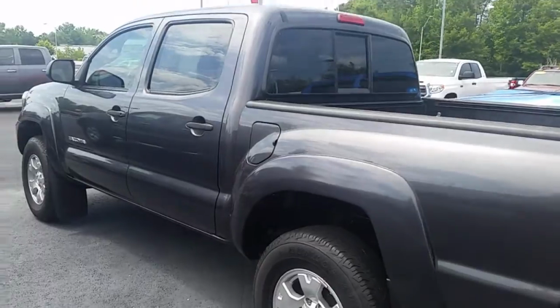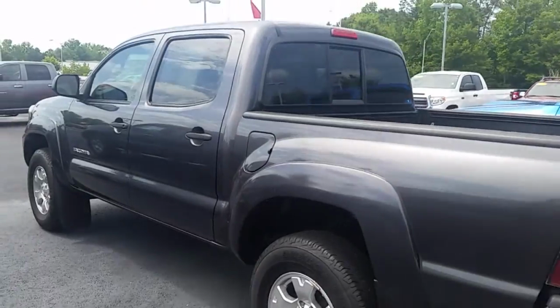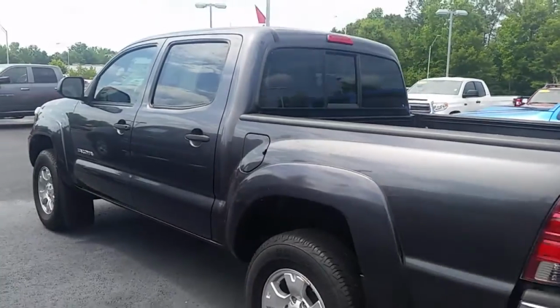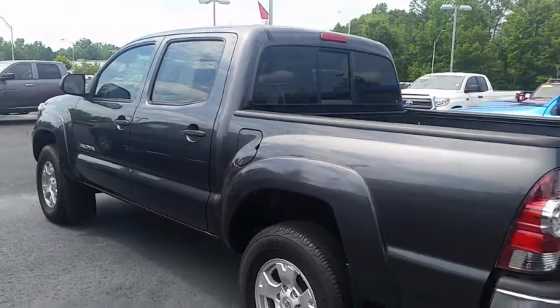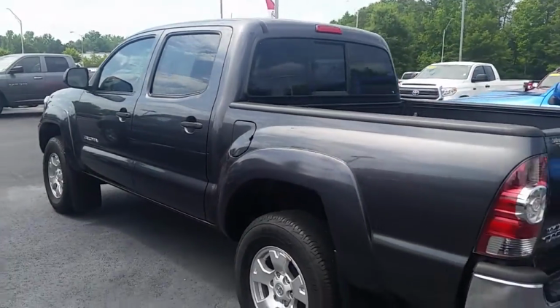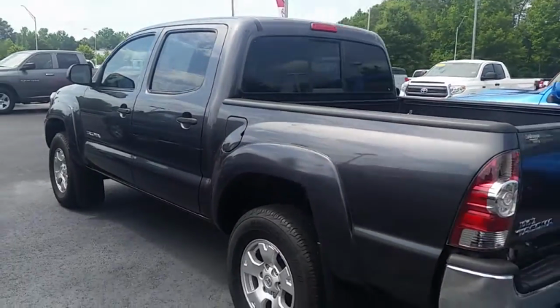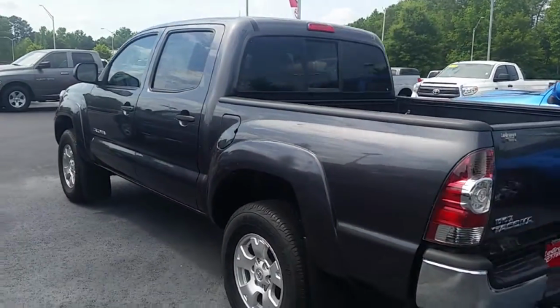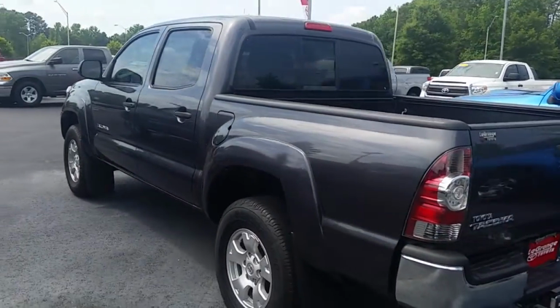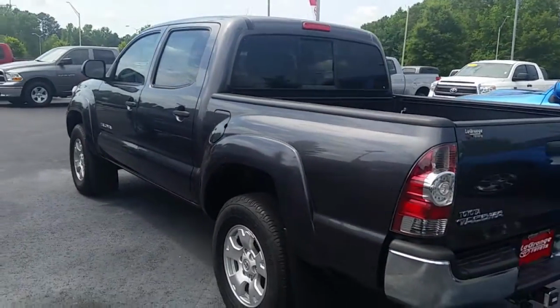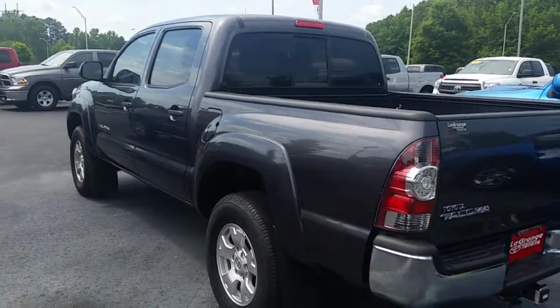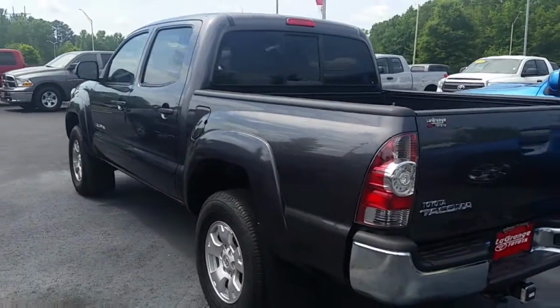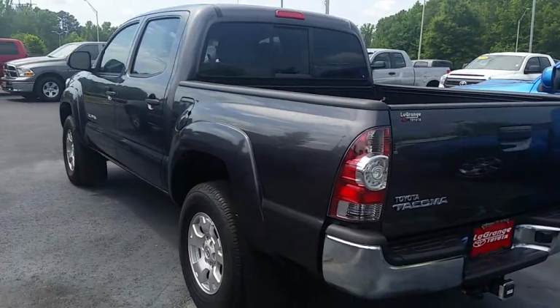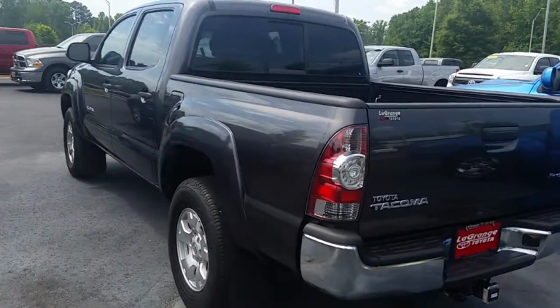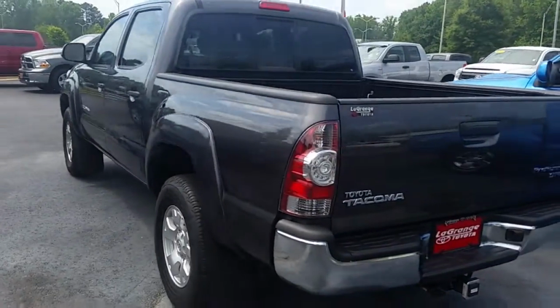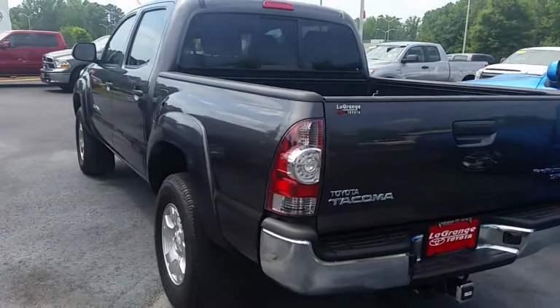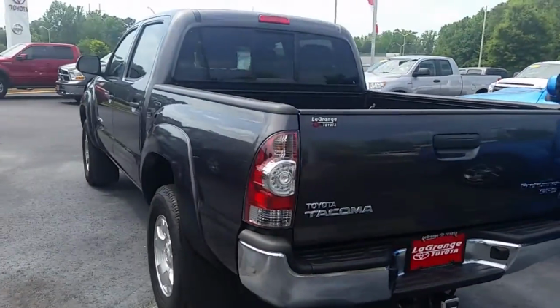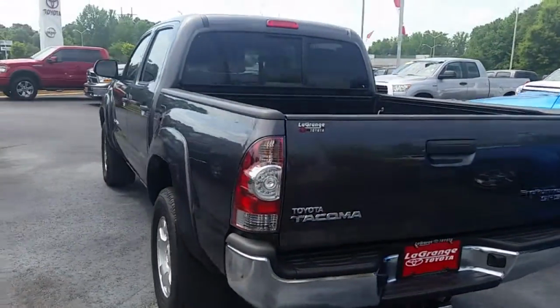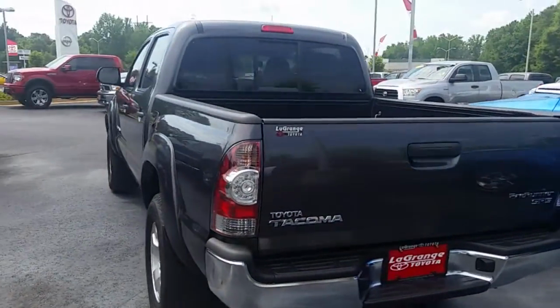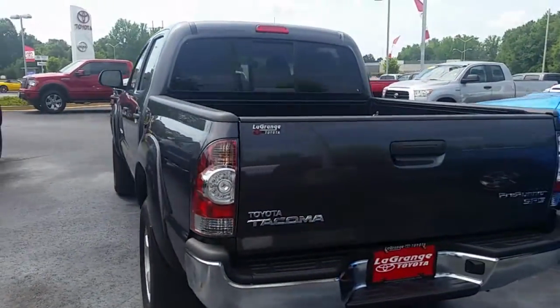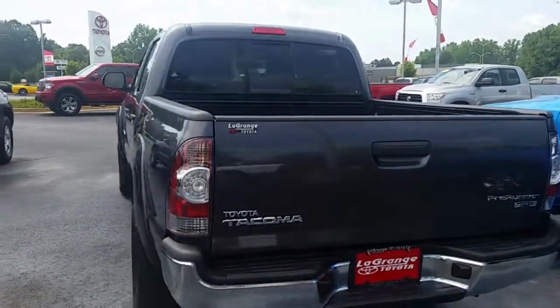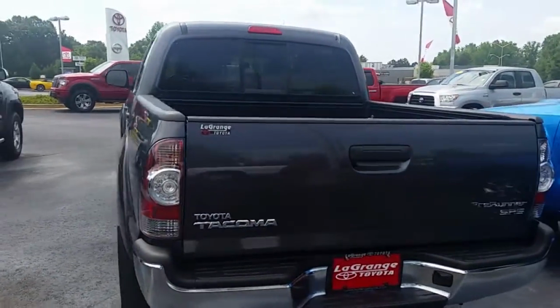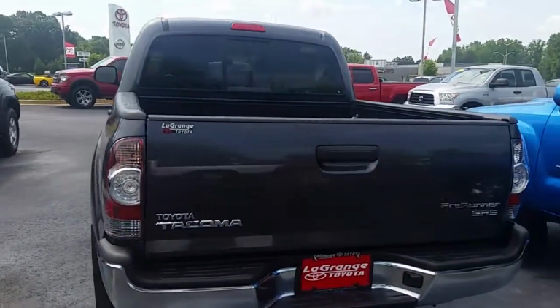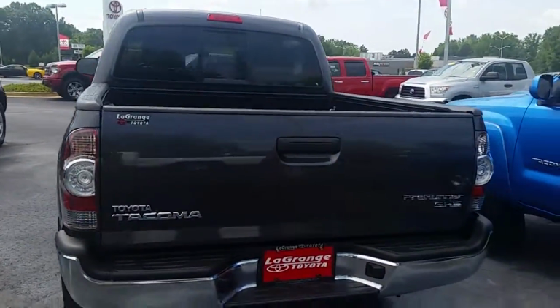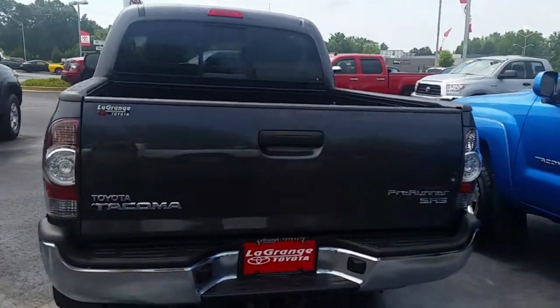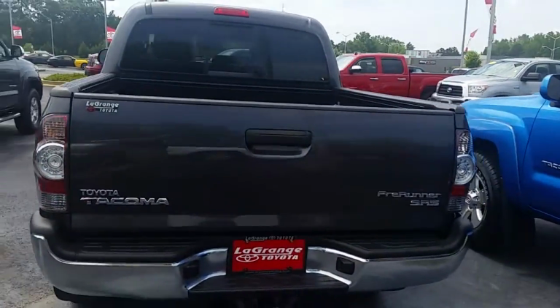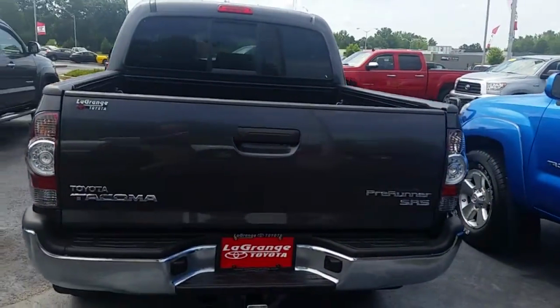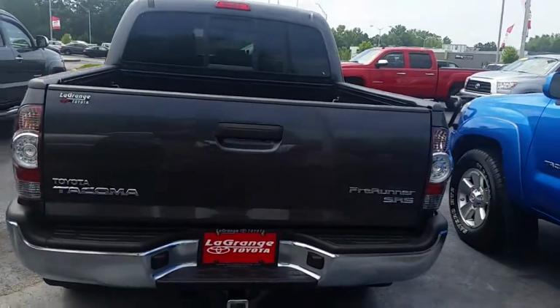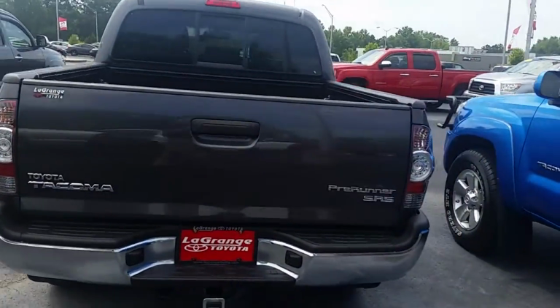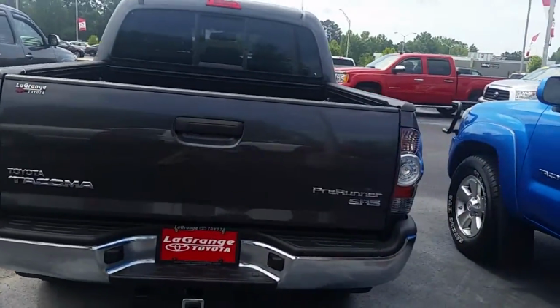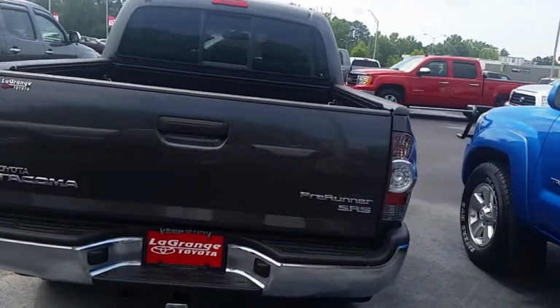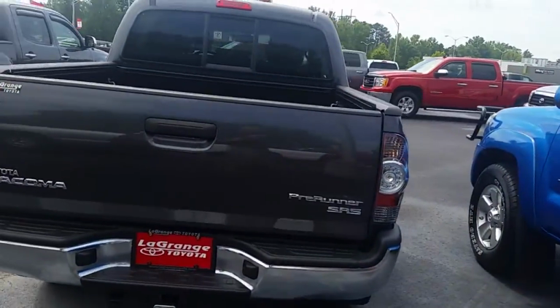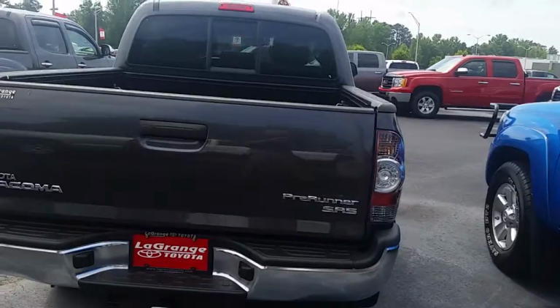The exterior color is magnetic gray — a good looking color for this truck.